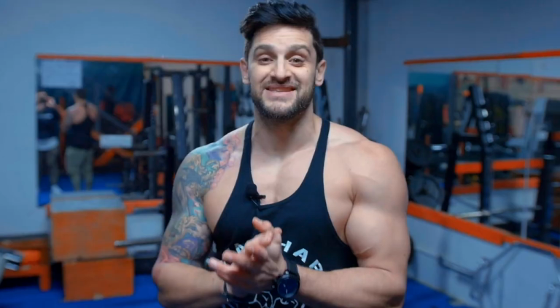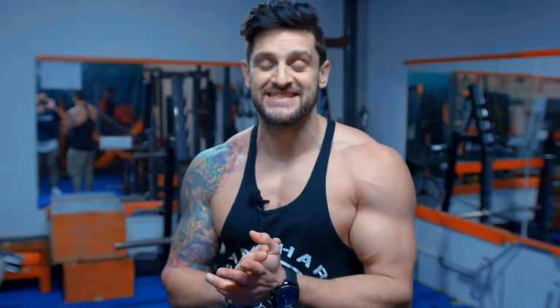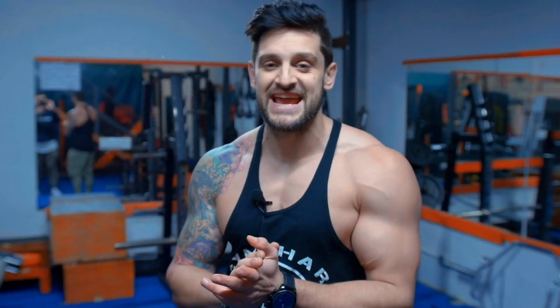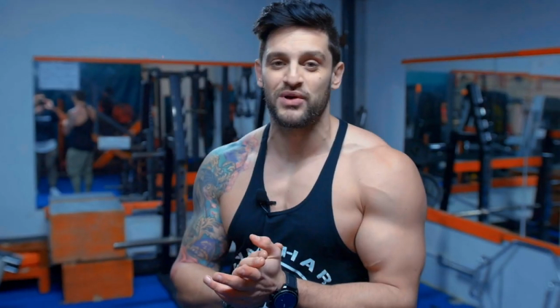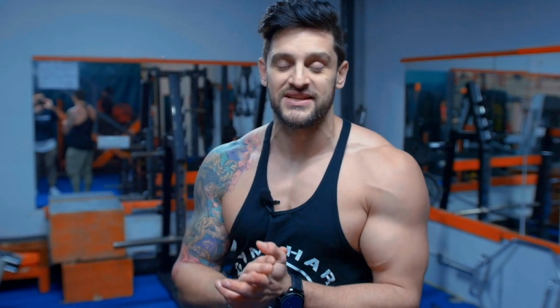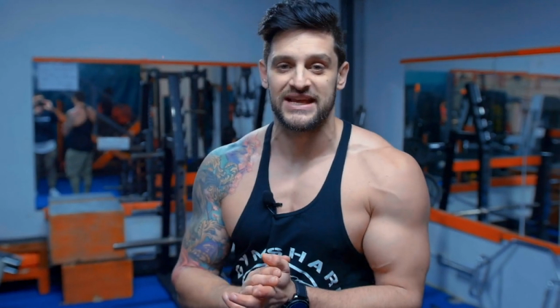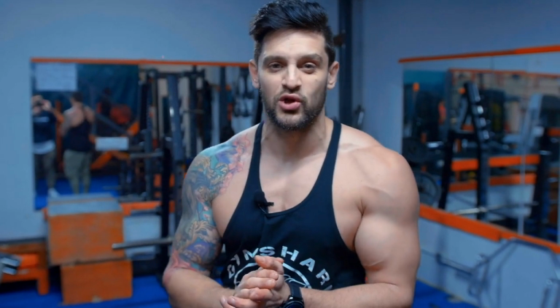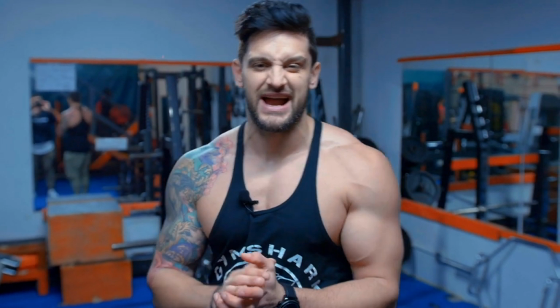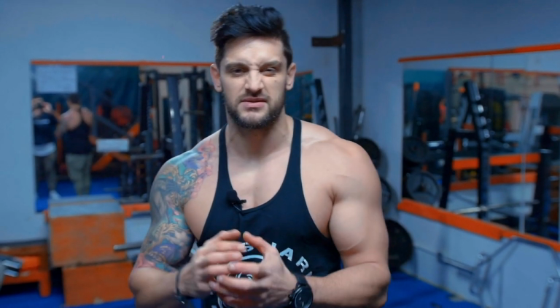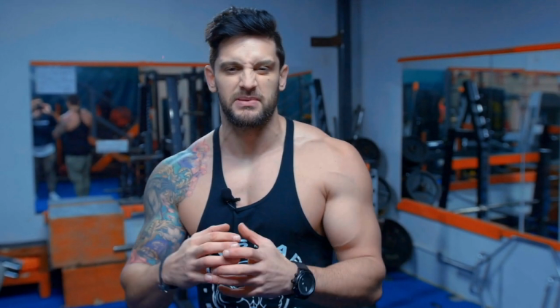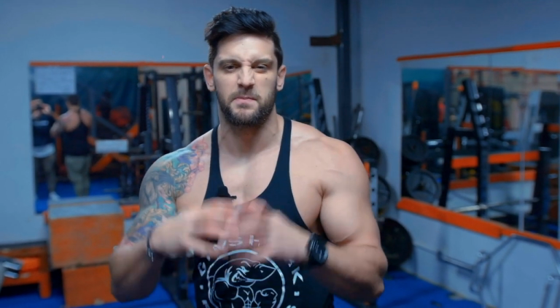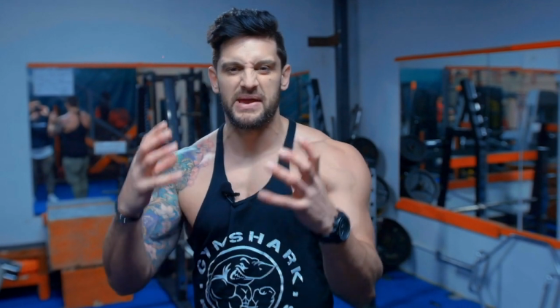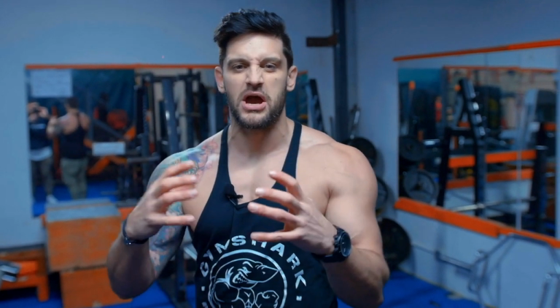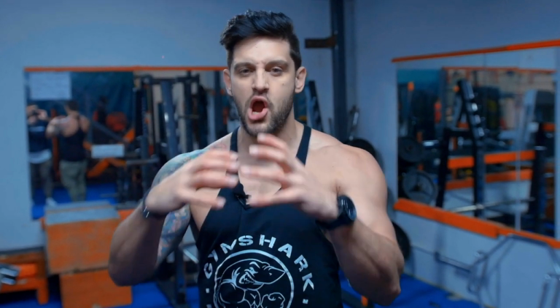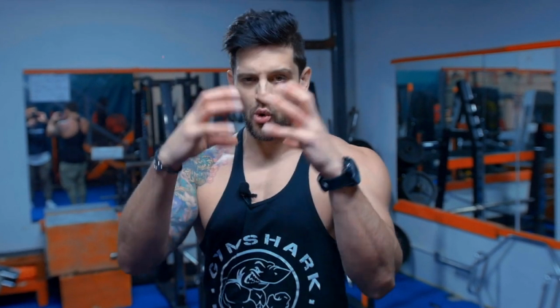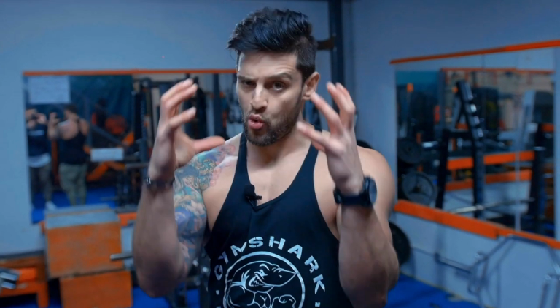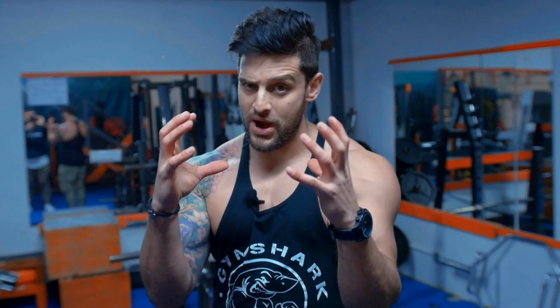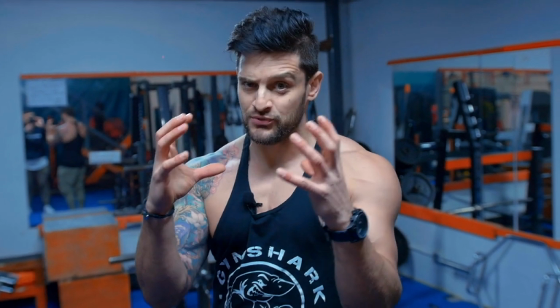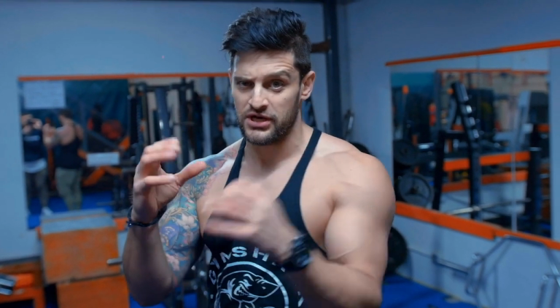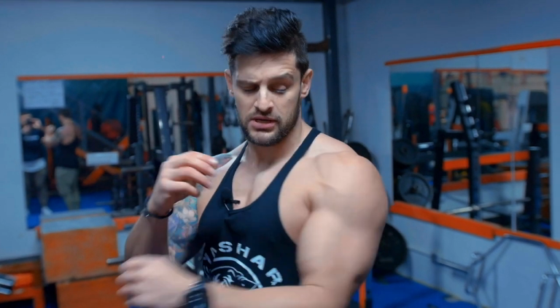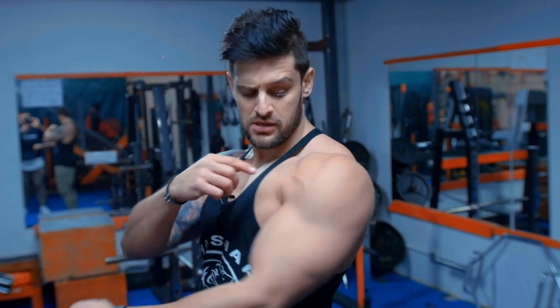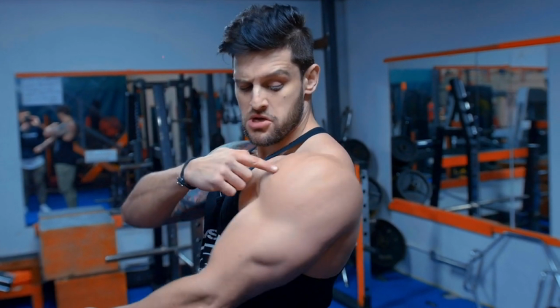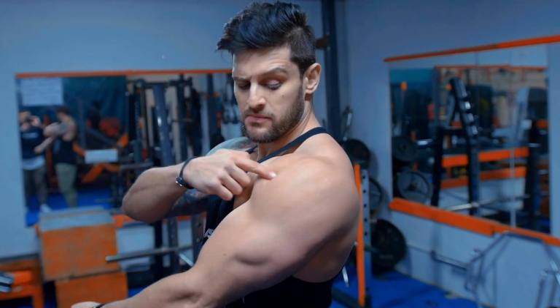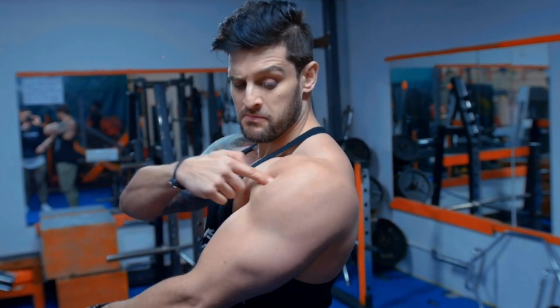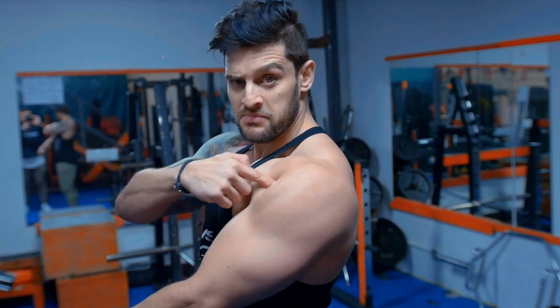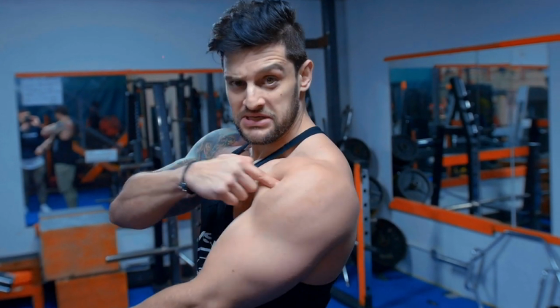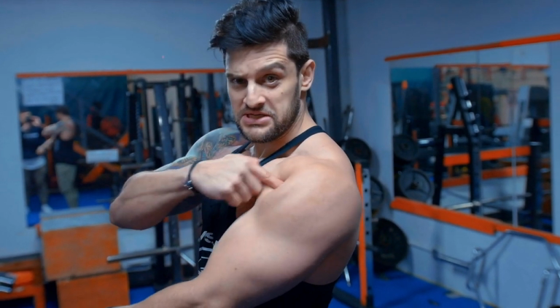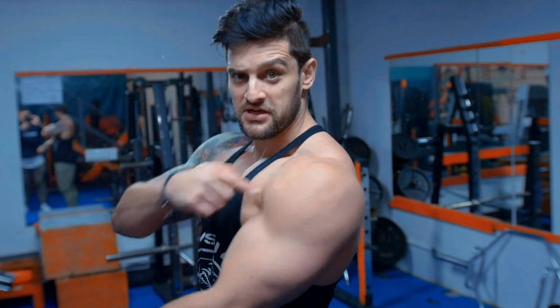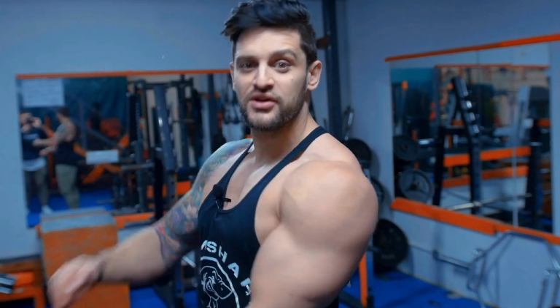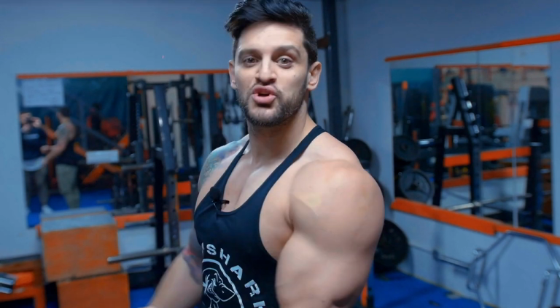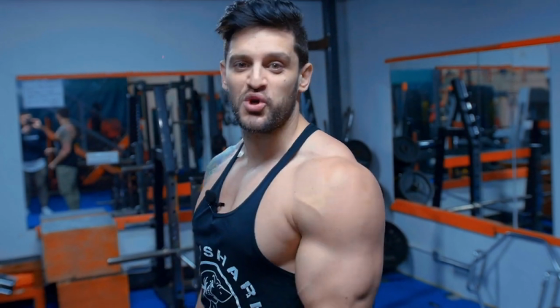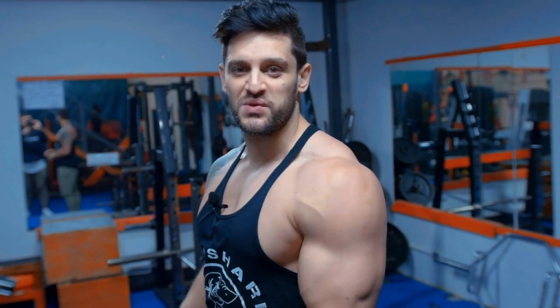Today we're going to take a look at how to build bigger, rounder, meatier shoulders.